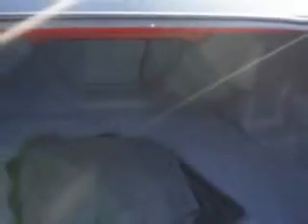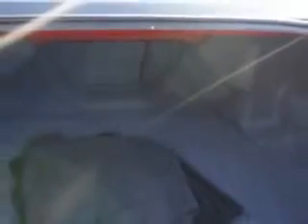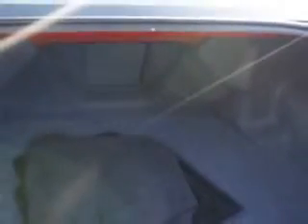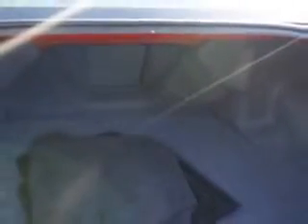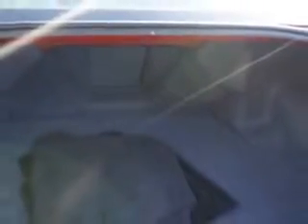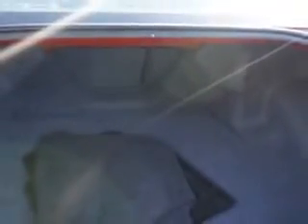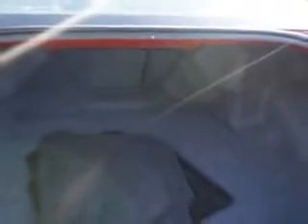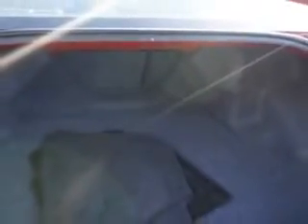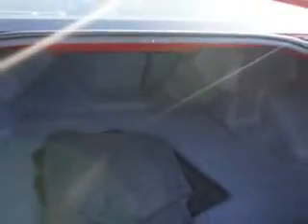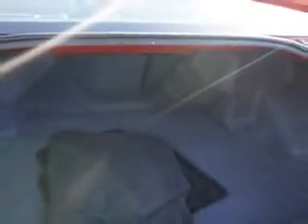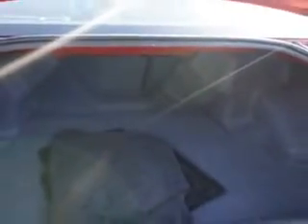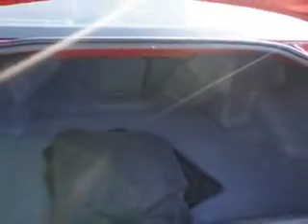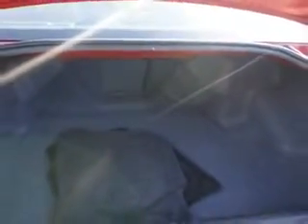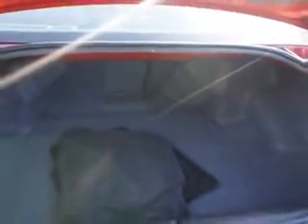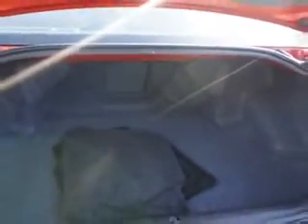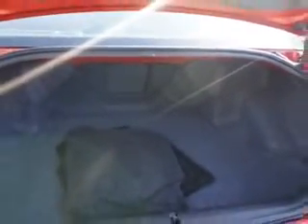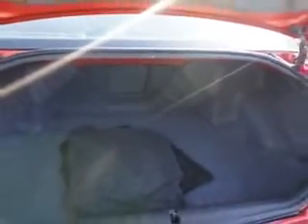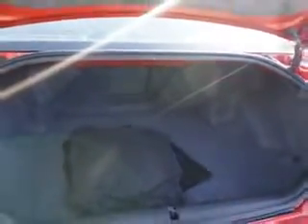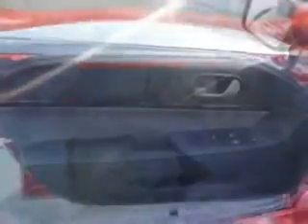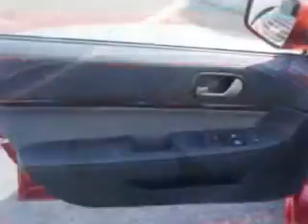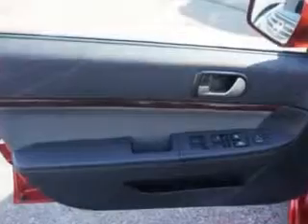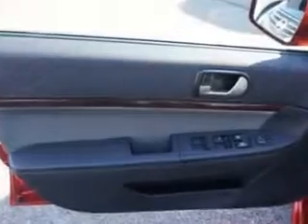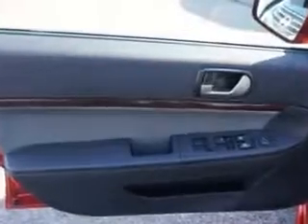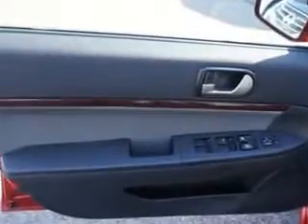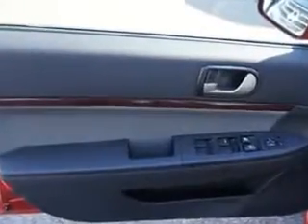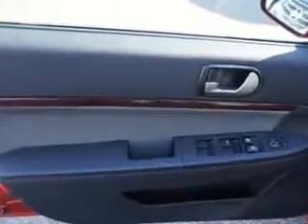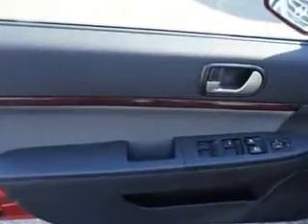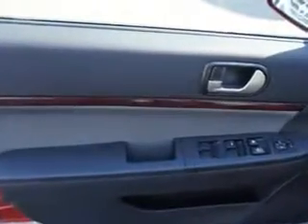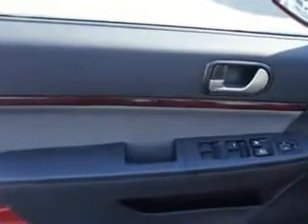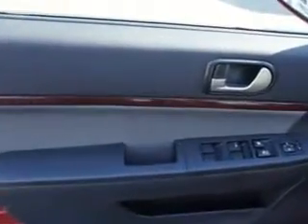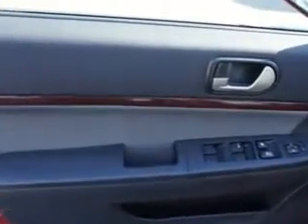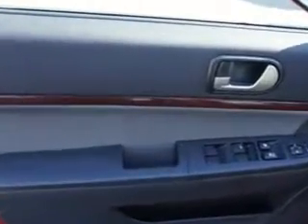Enjoy the drive and have peace of mind in this 2011 Mitsubishi Galant. See us at Edison Nissan today.